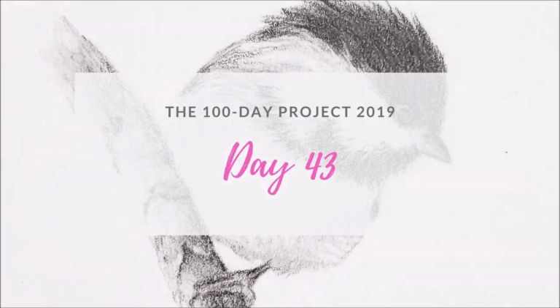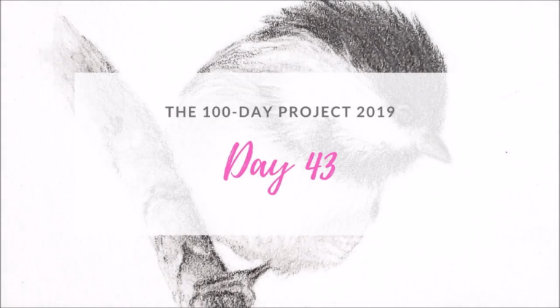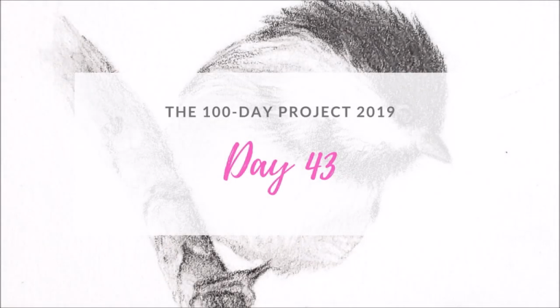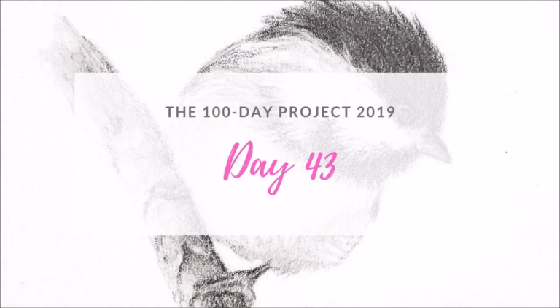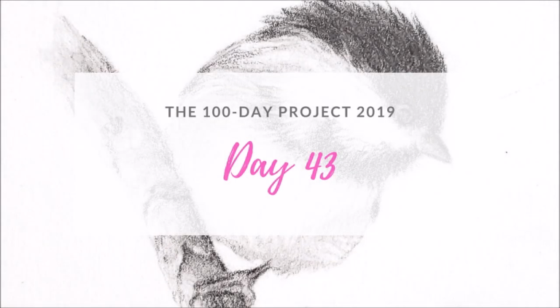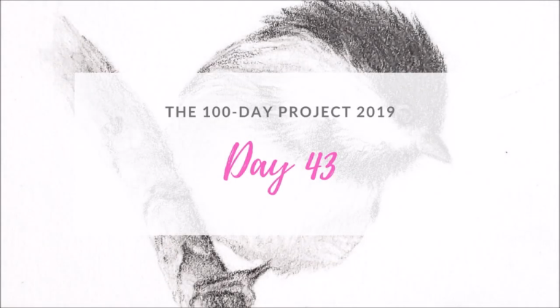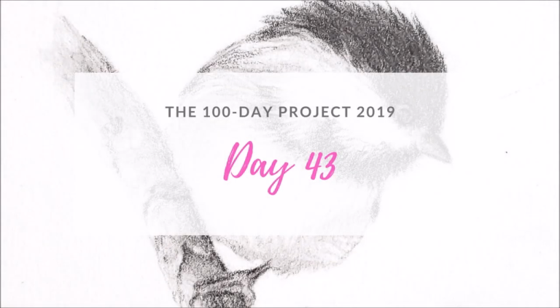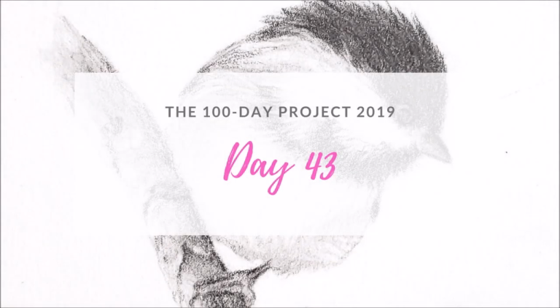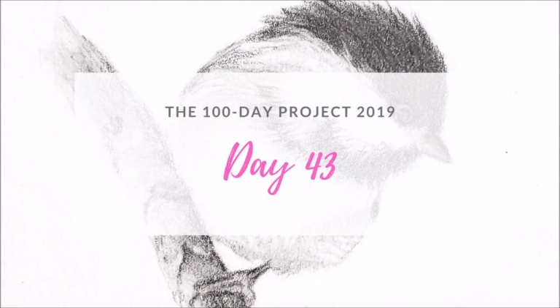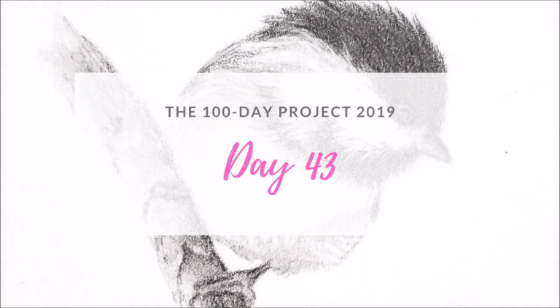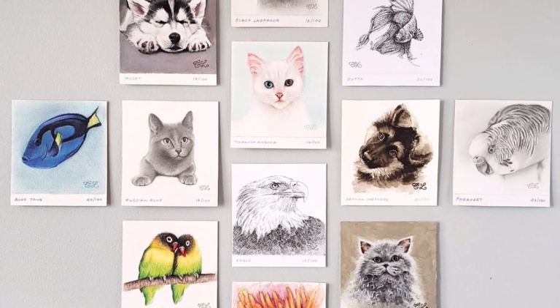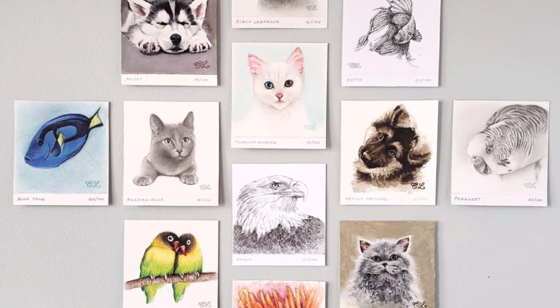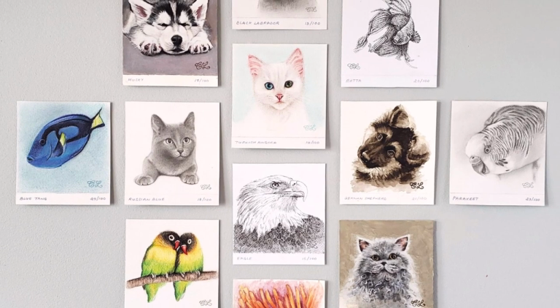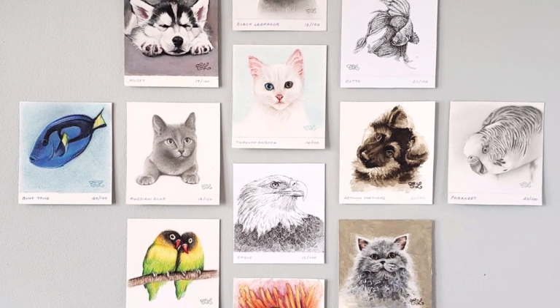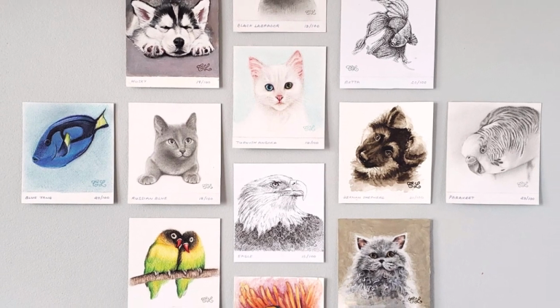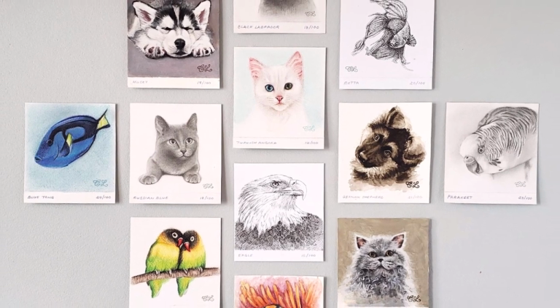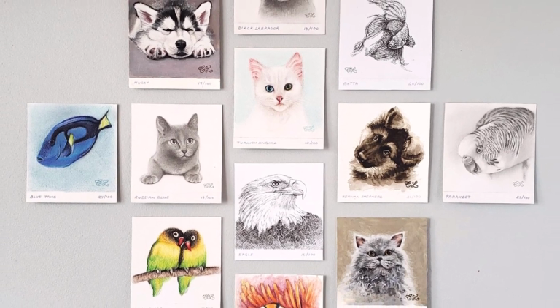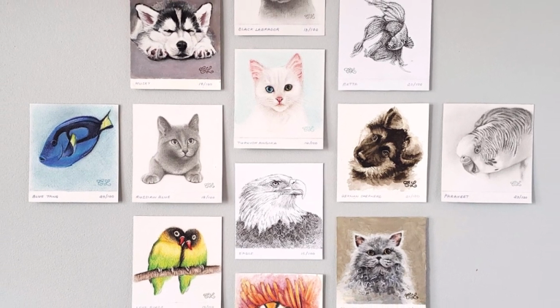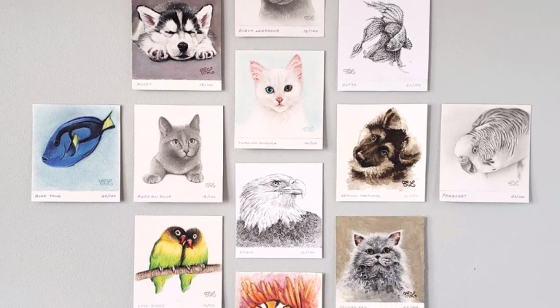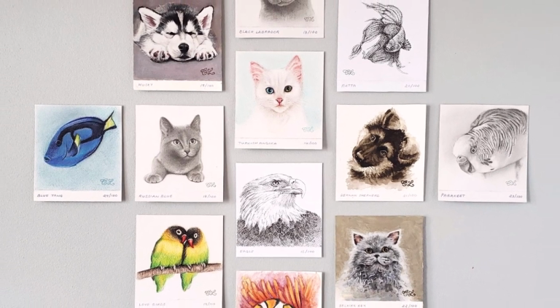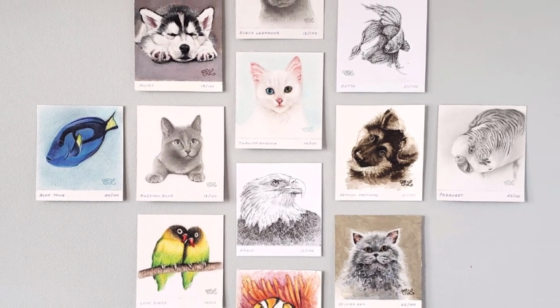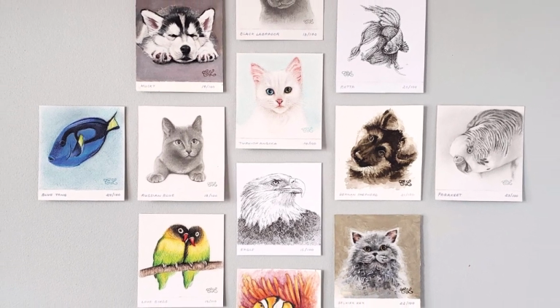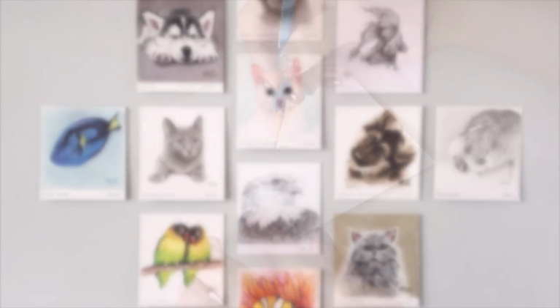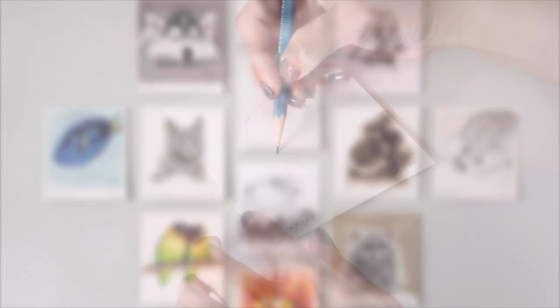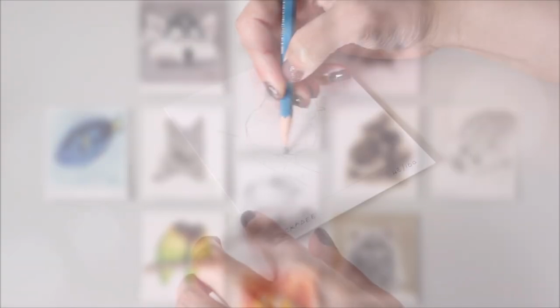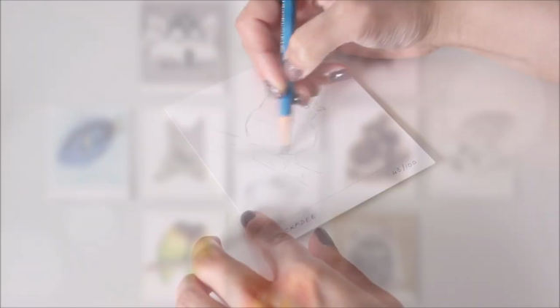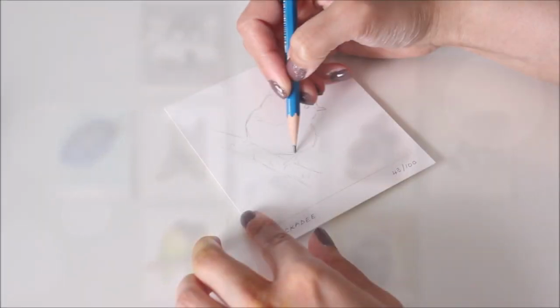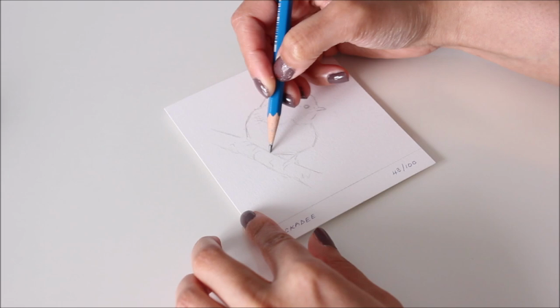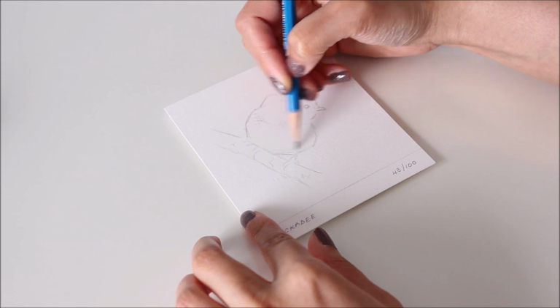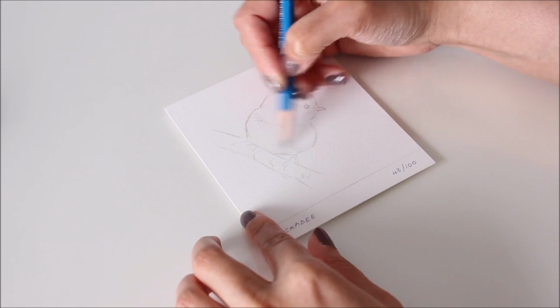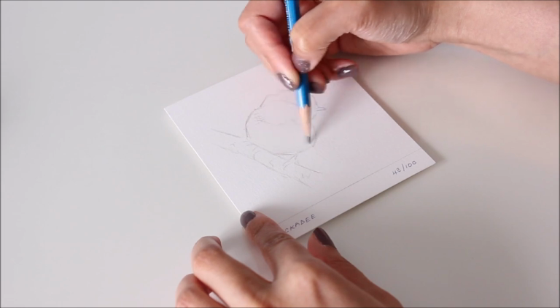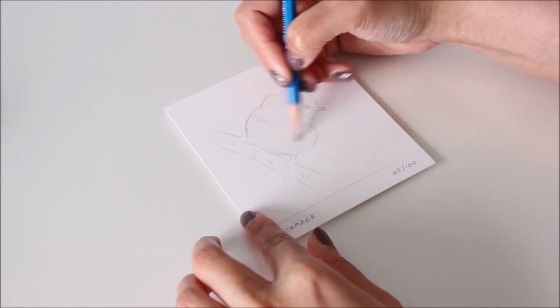It's day 43 of the 100 day project and on the list today is a bird drawn in graphite.